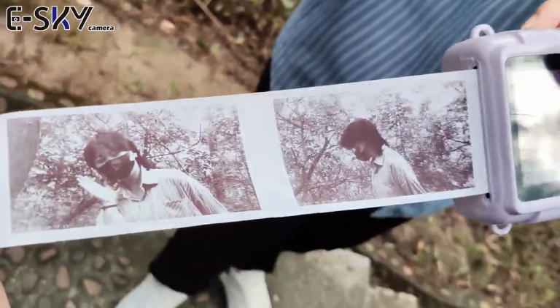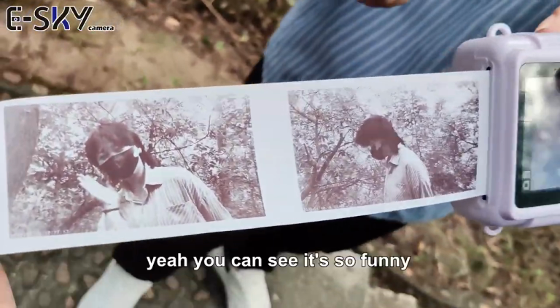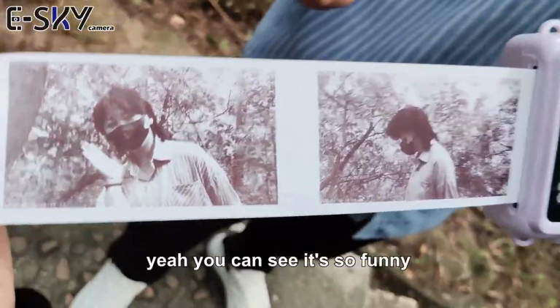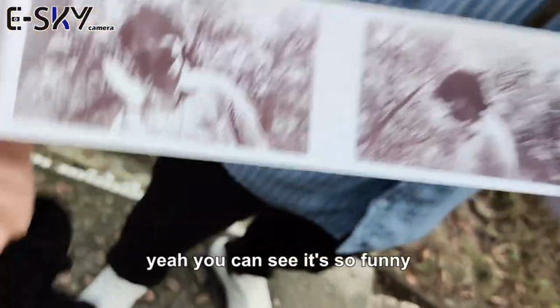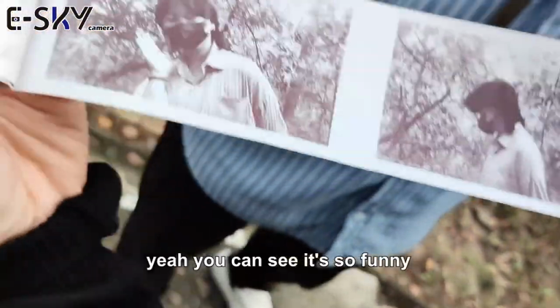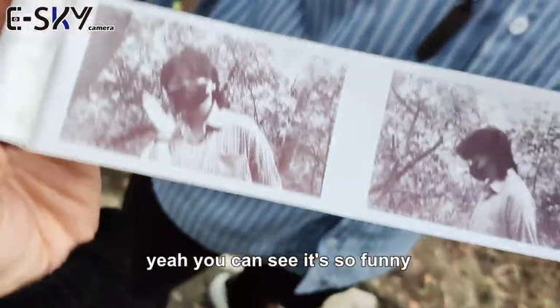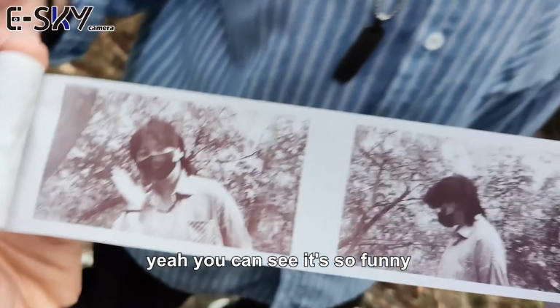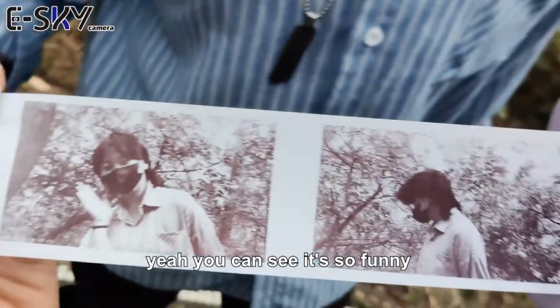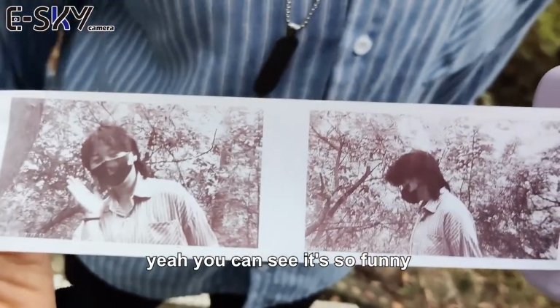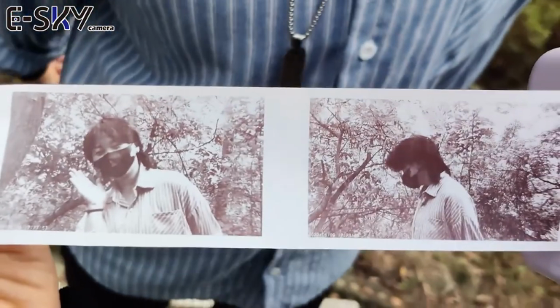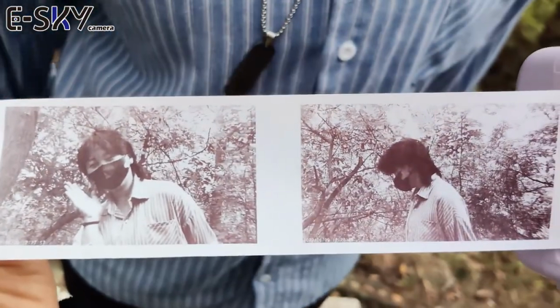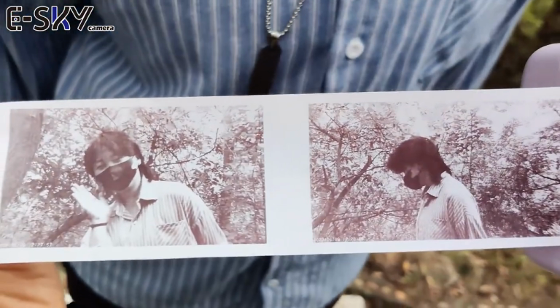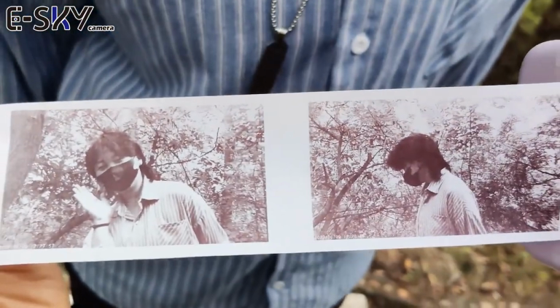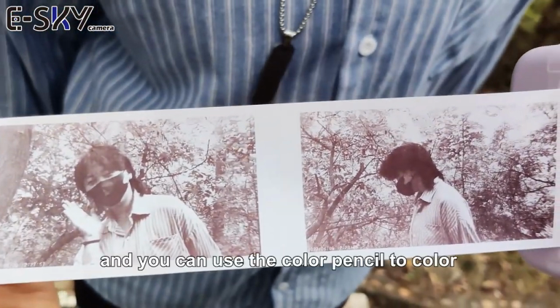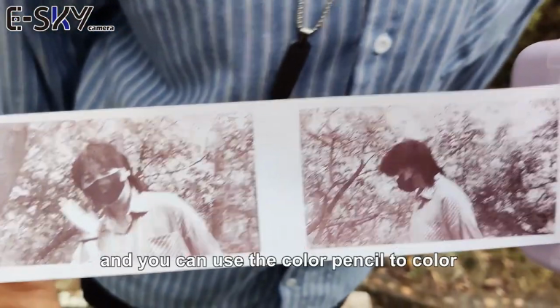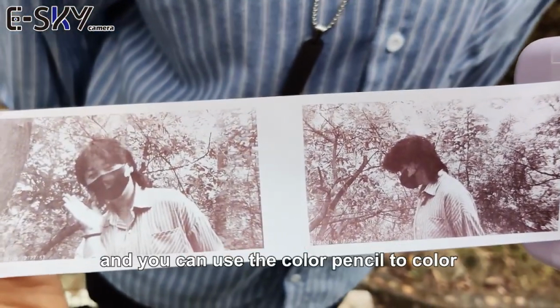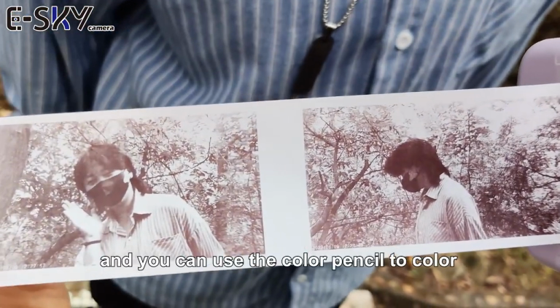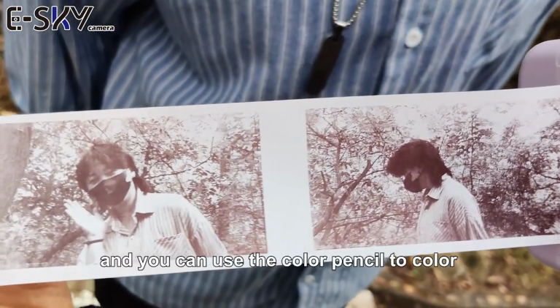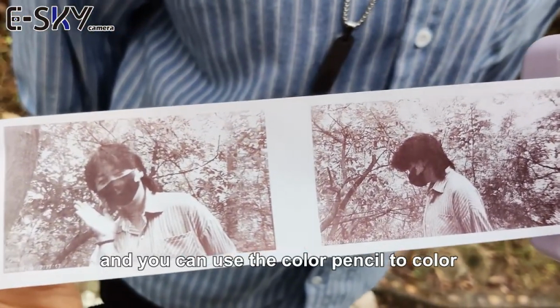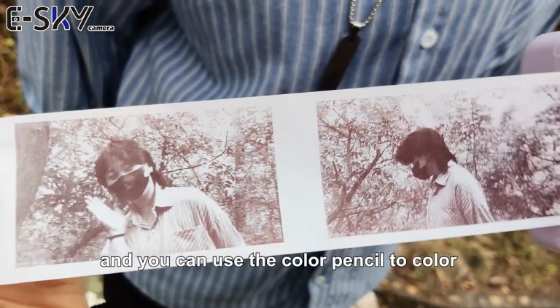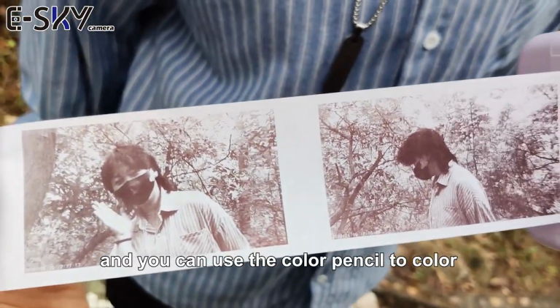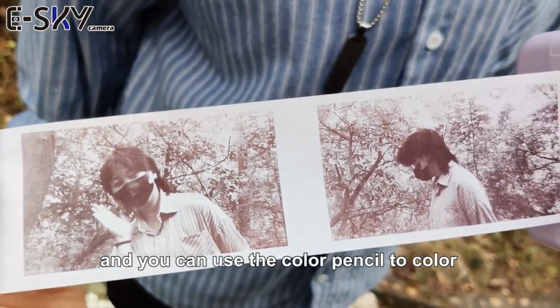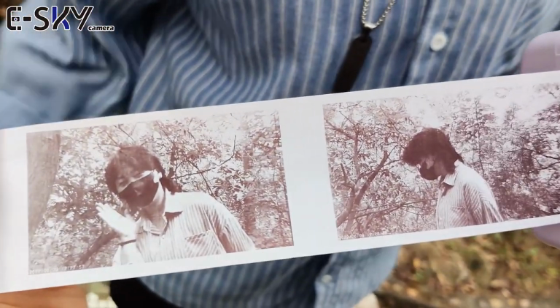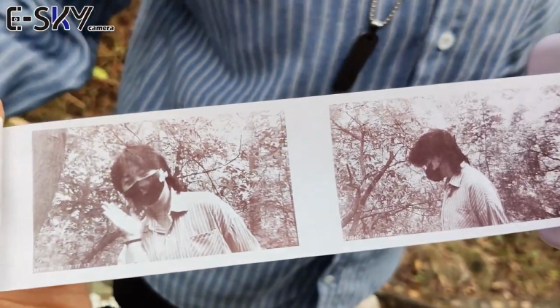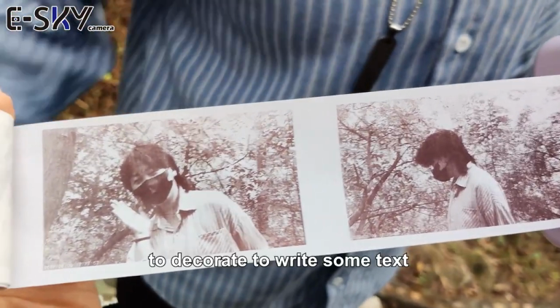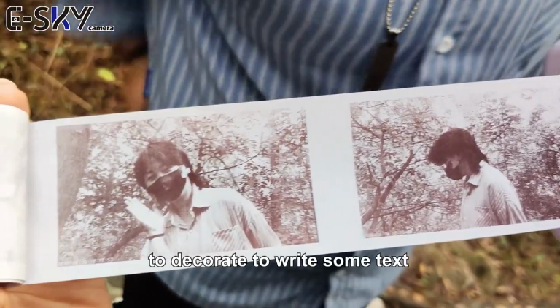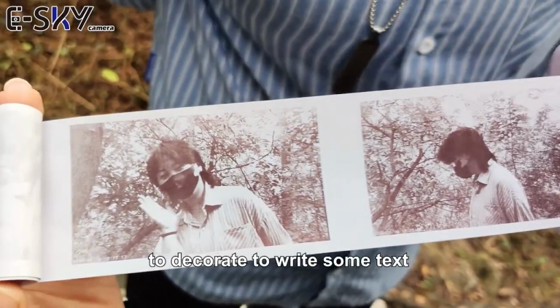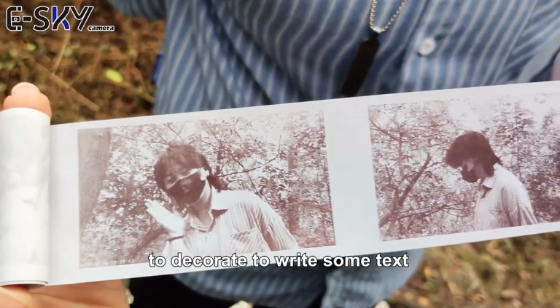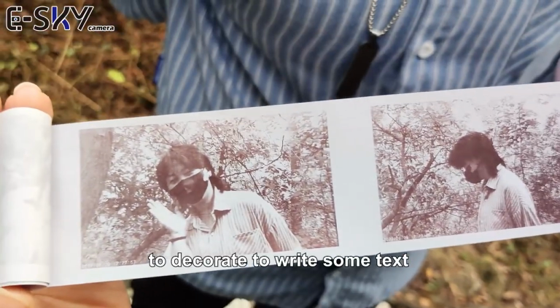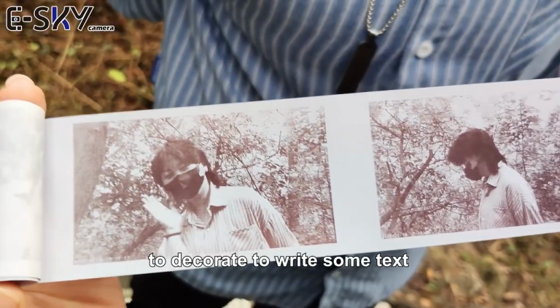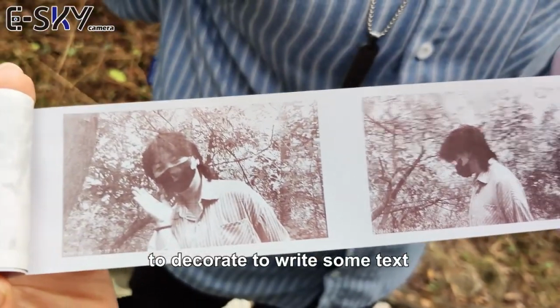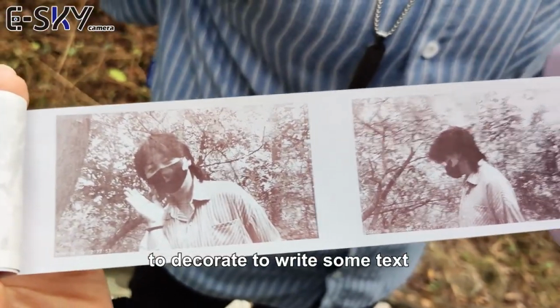You can see it's so funny. And you can use the color pencil to color it, to decorate, to write some text.